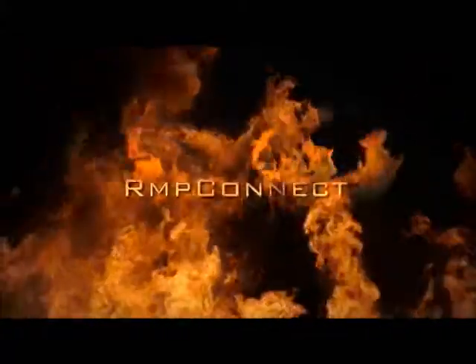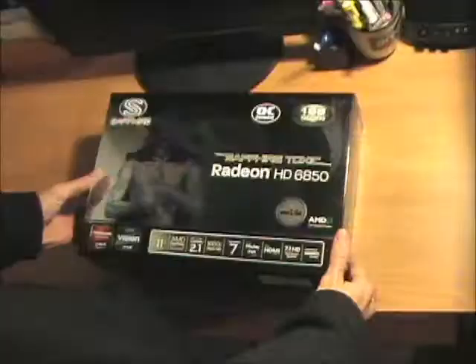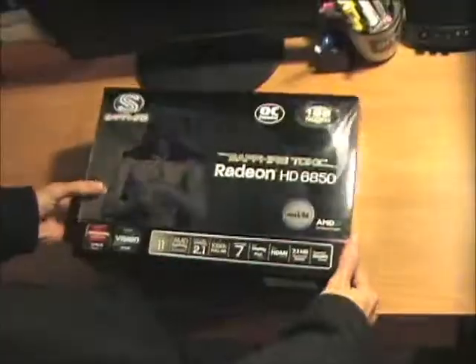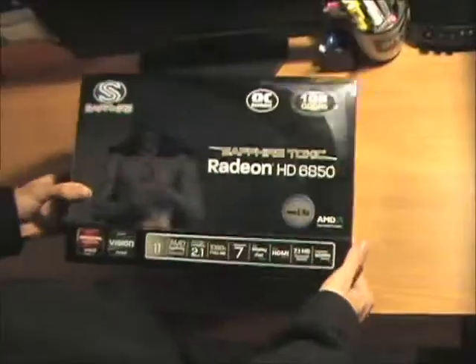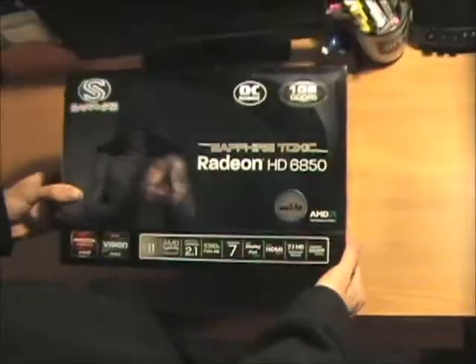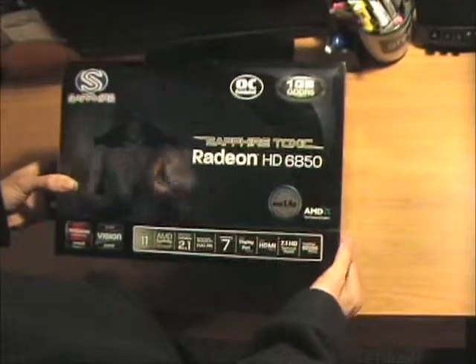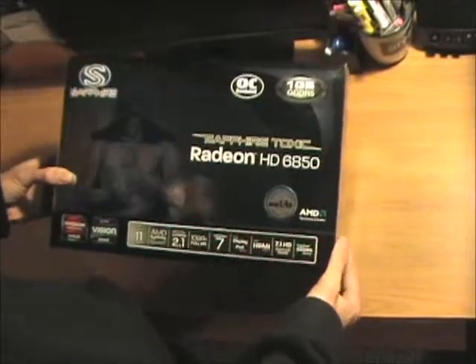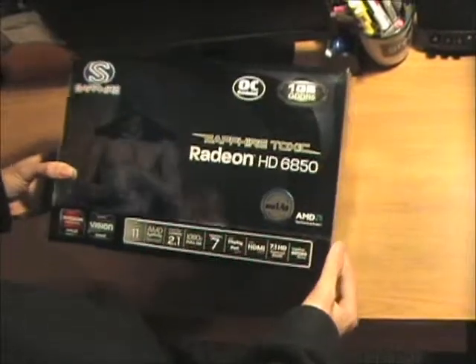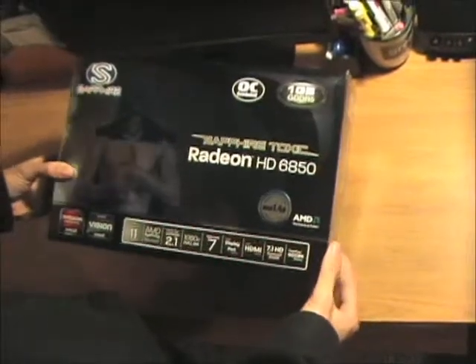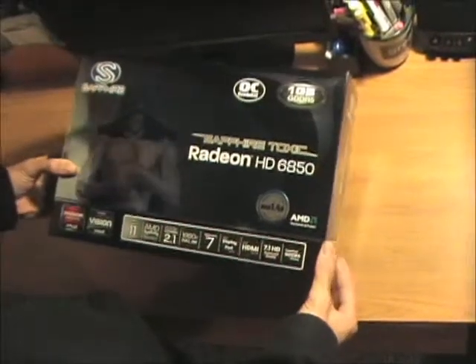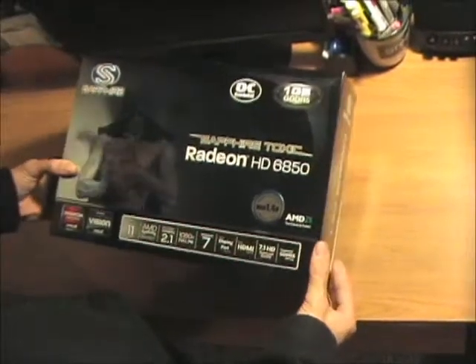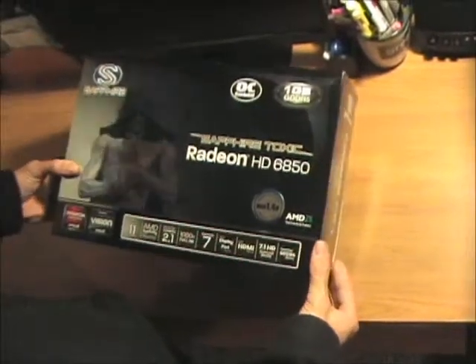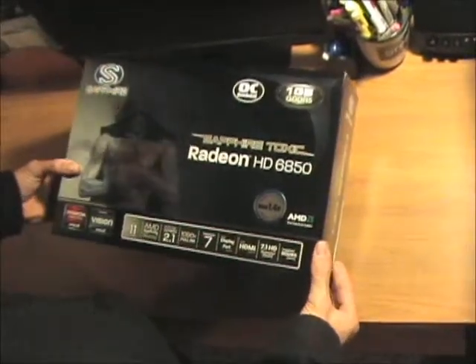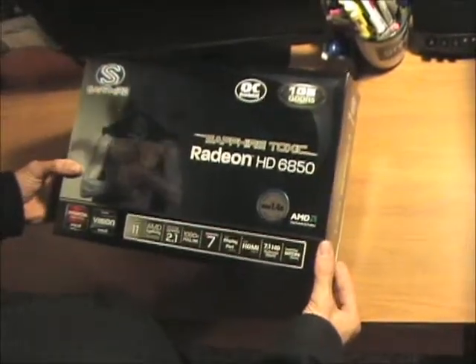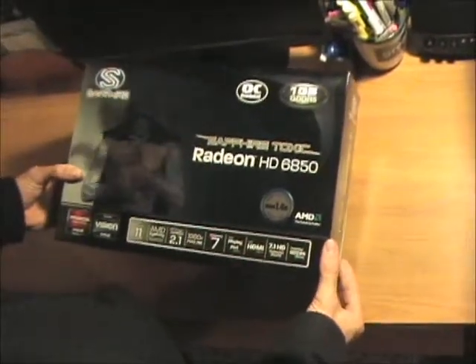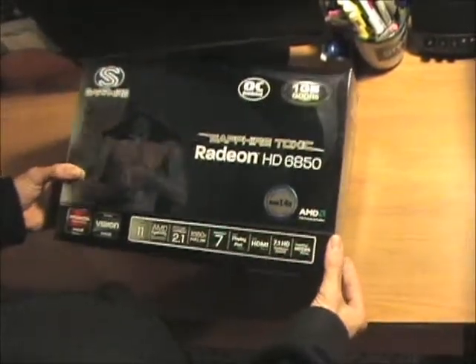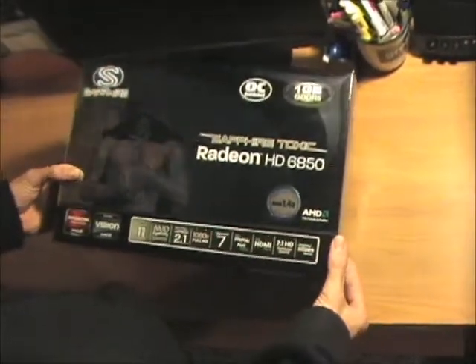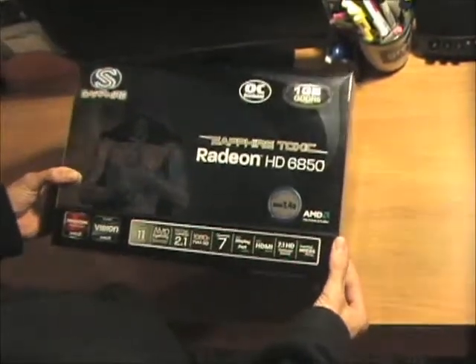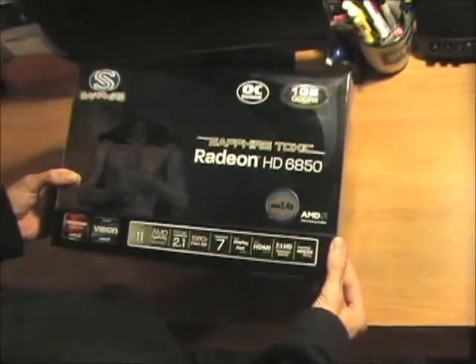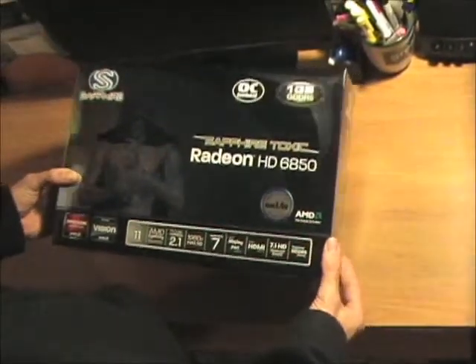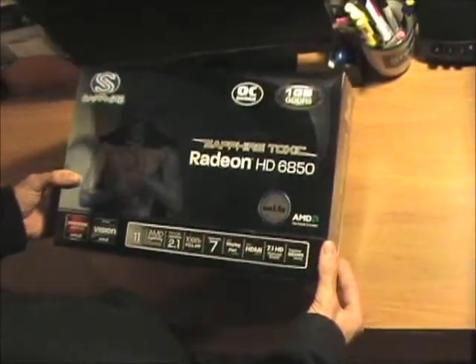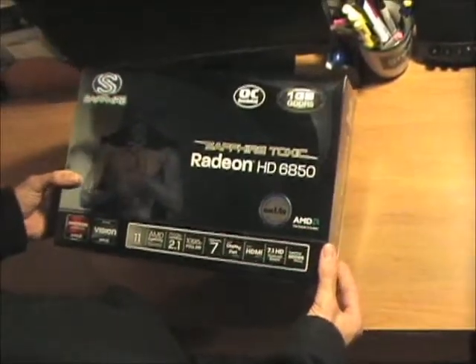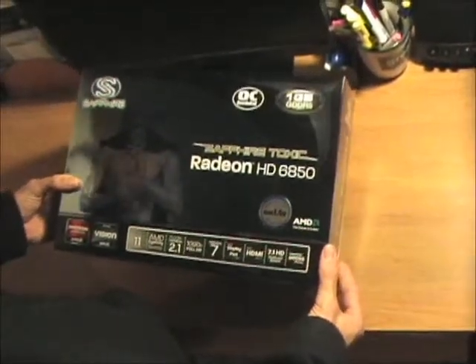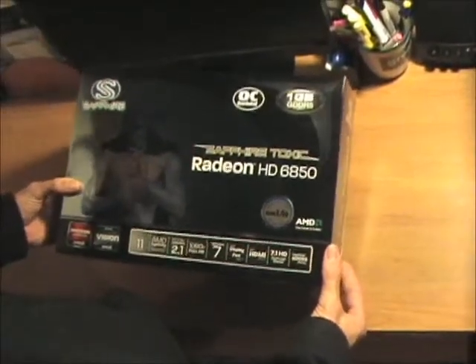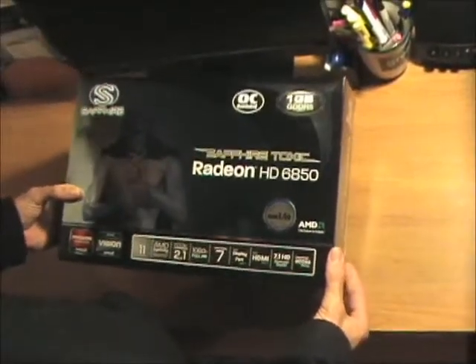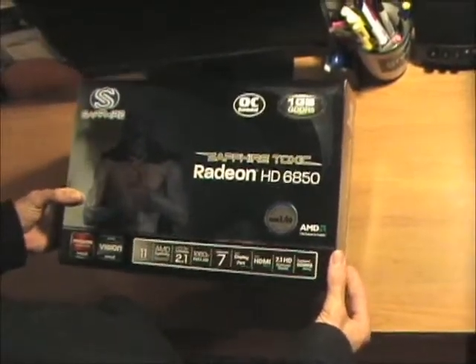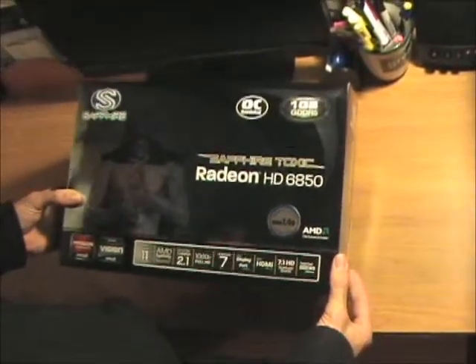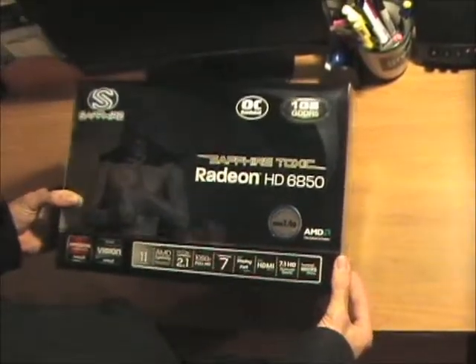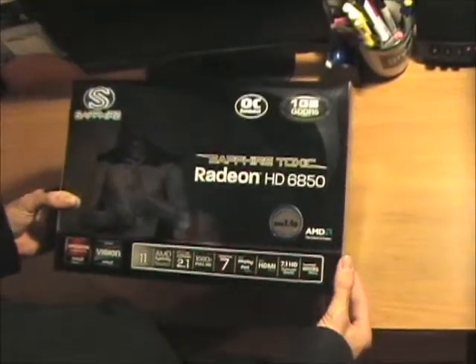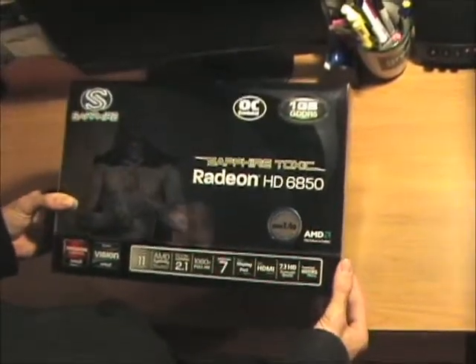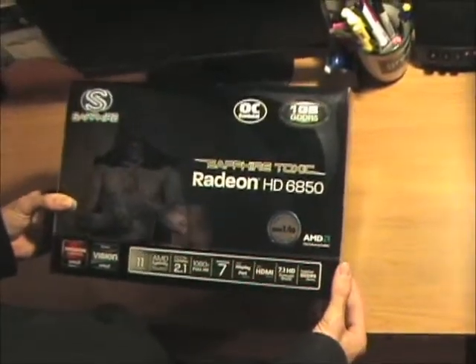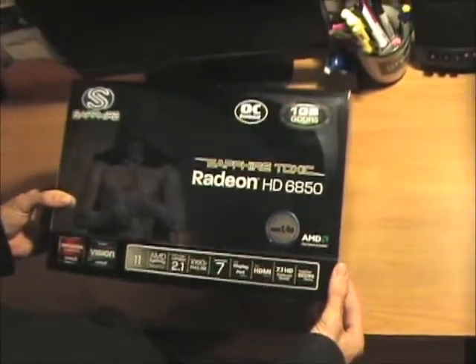I got it in today — the Sapphire Toxic Radeon 6850. It's the overclocked edition.